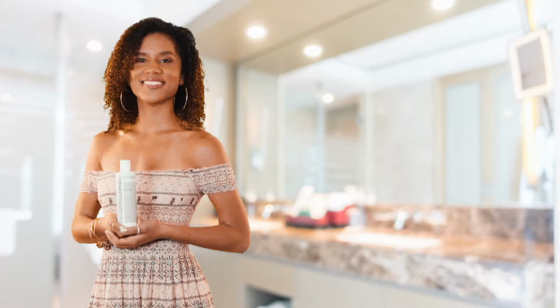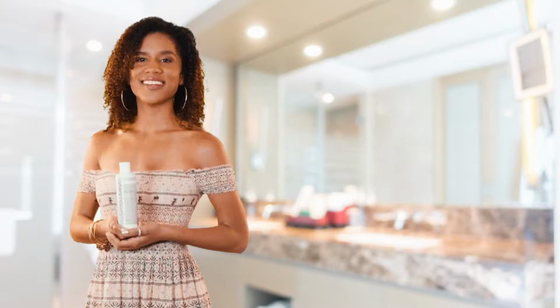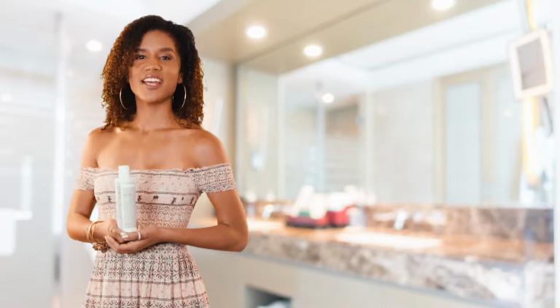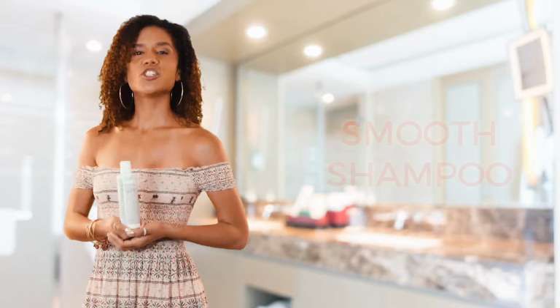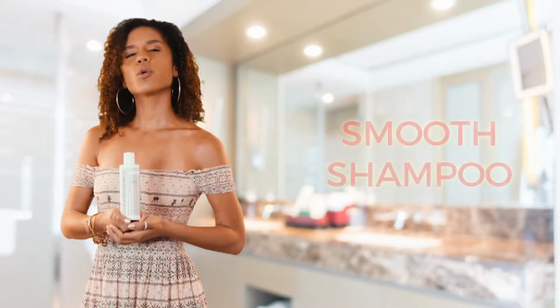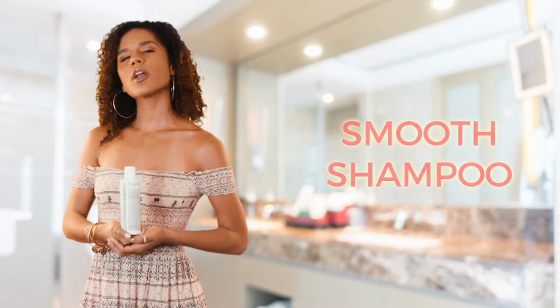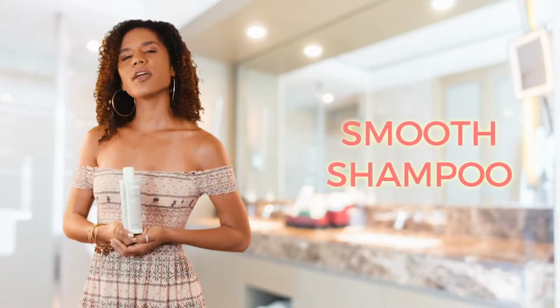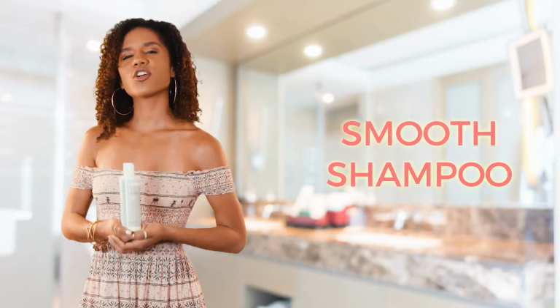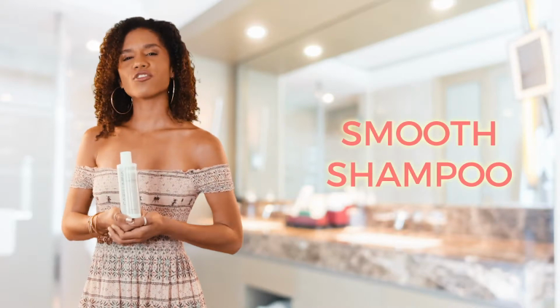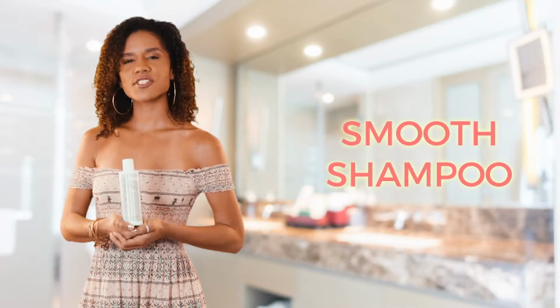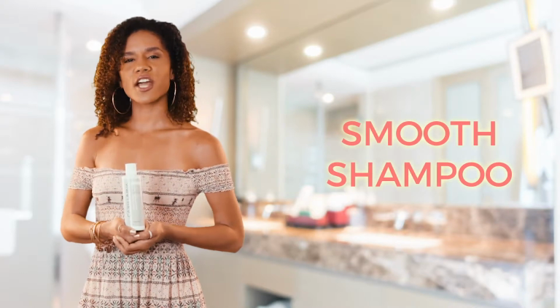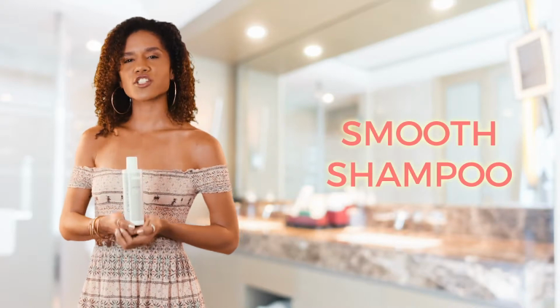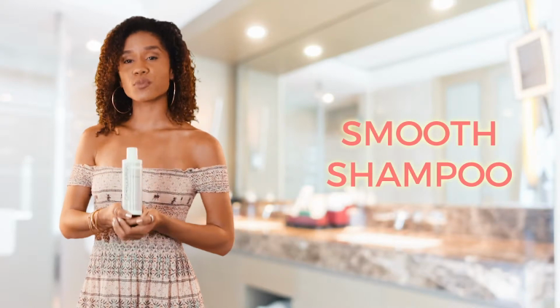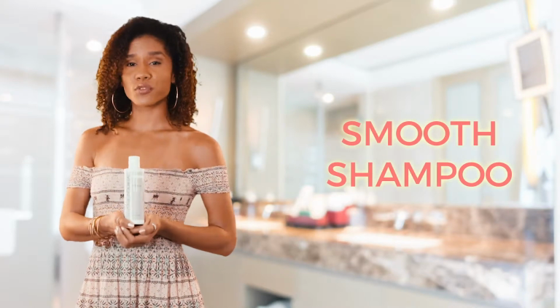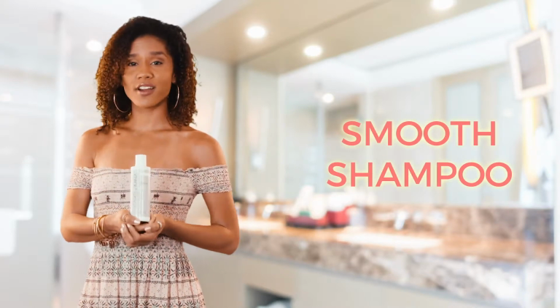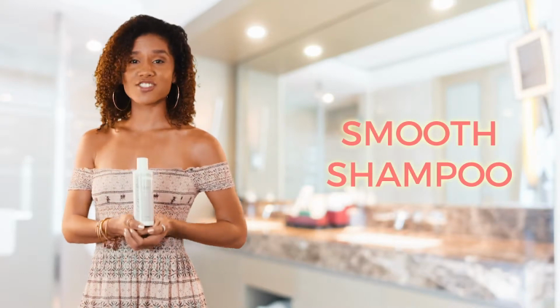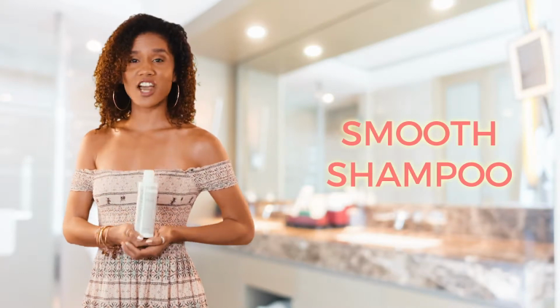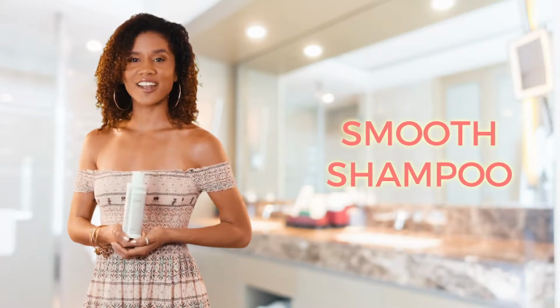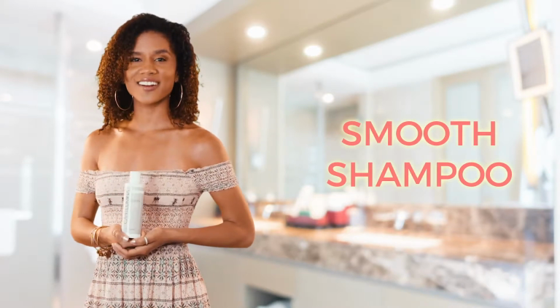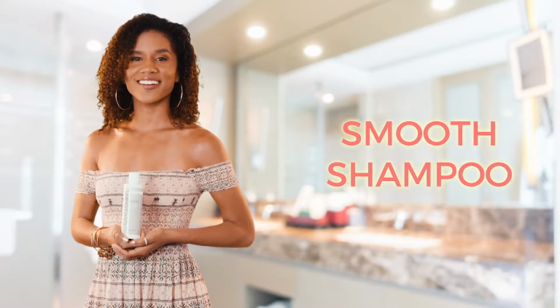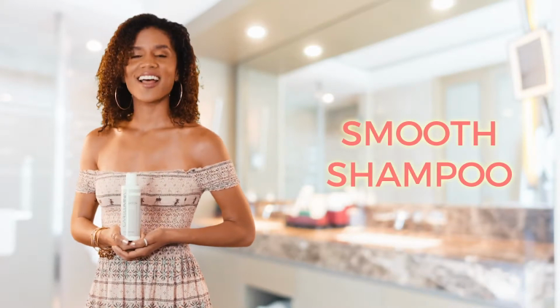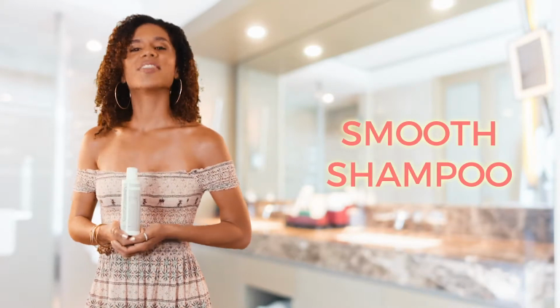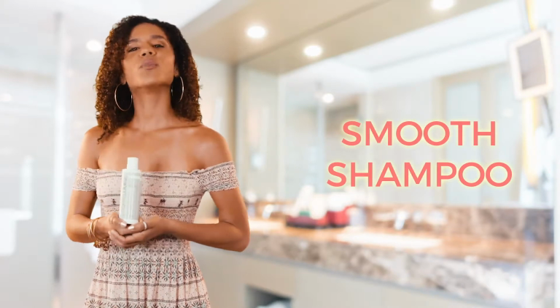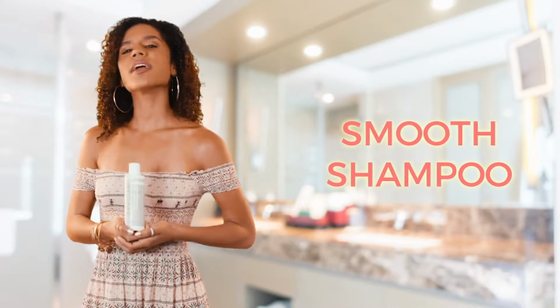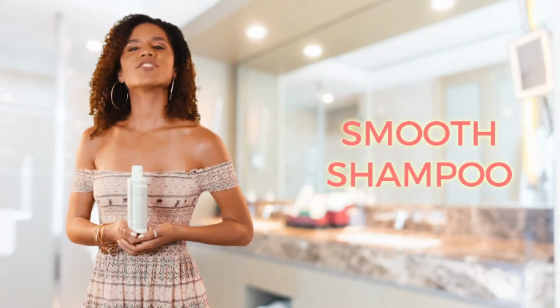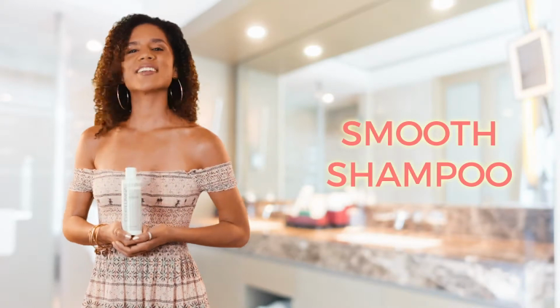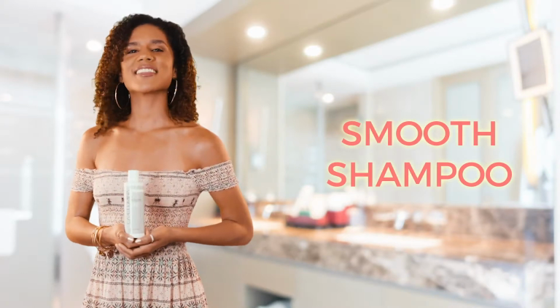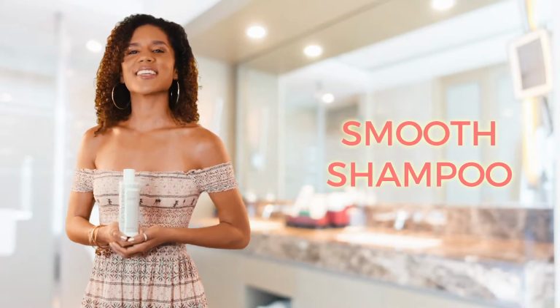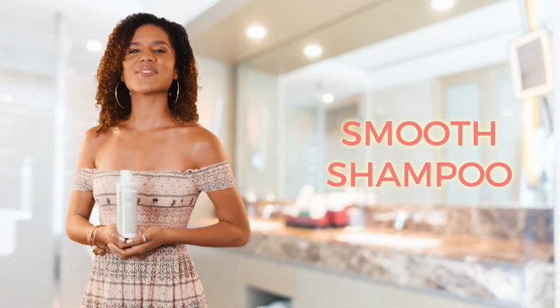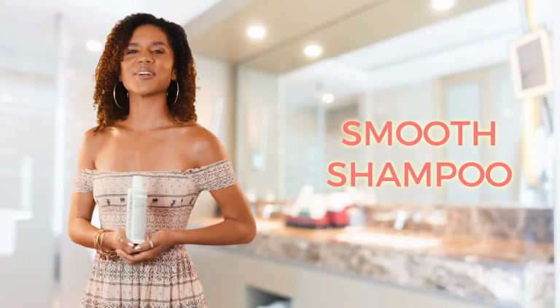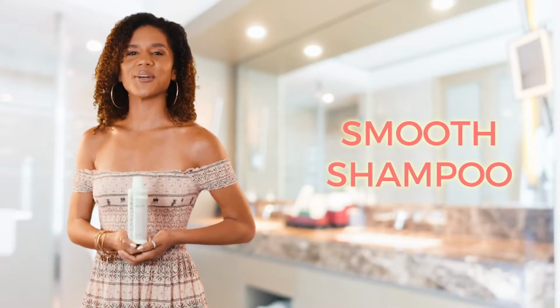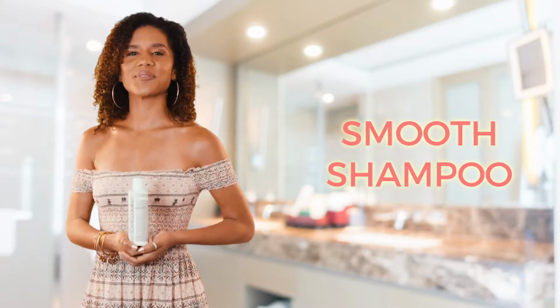Do you want to make your frizzy hair smoother and shinier? Then we have just the thing for you.